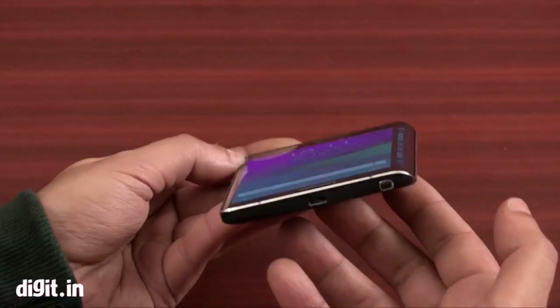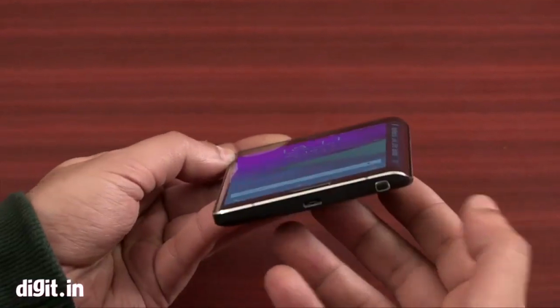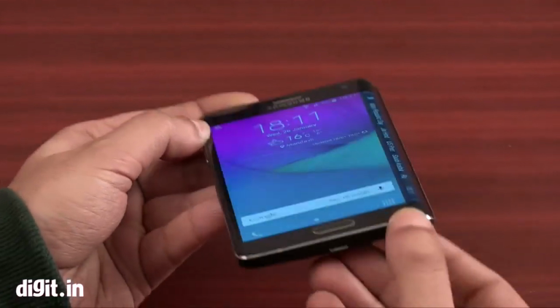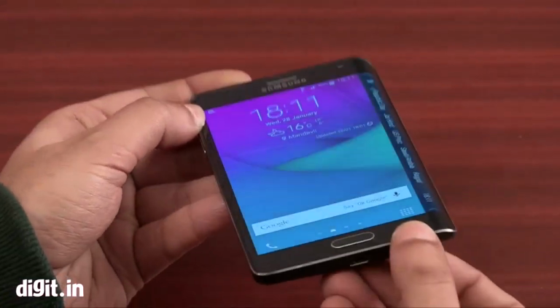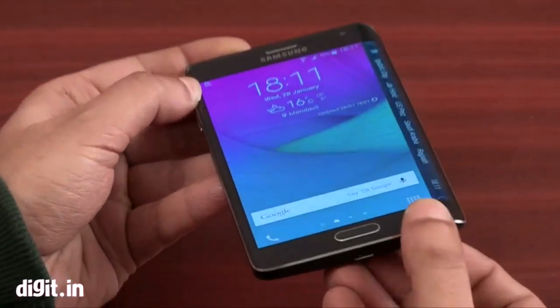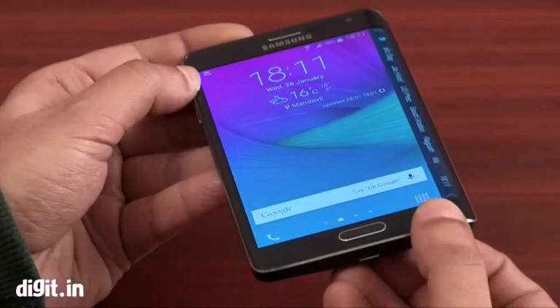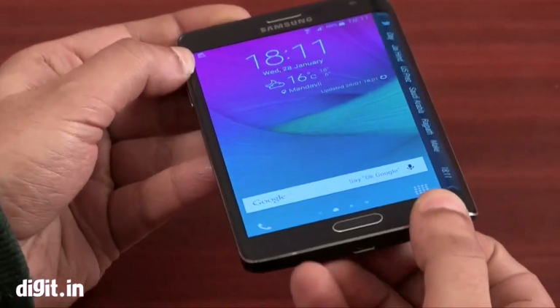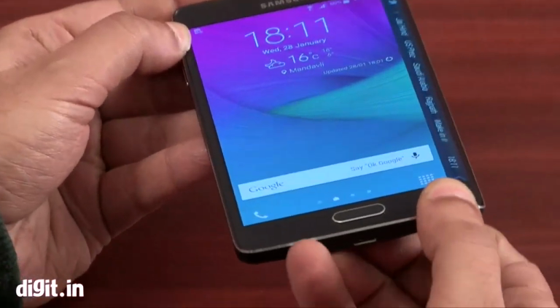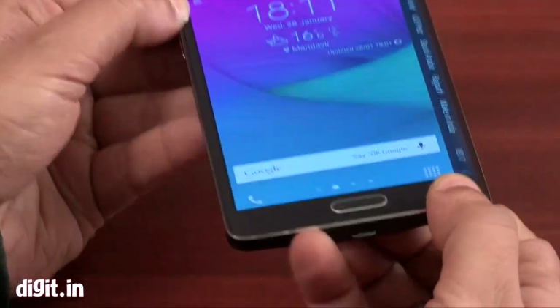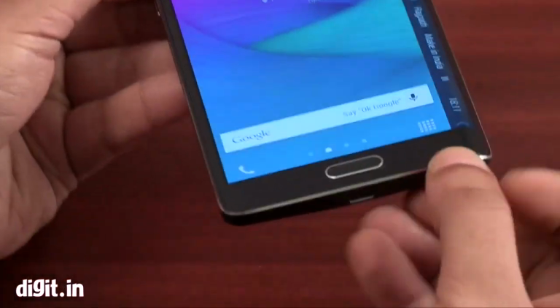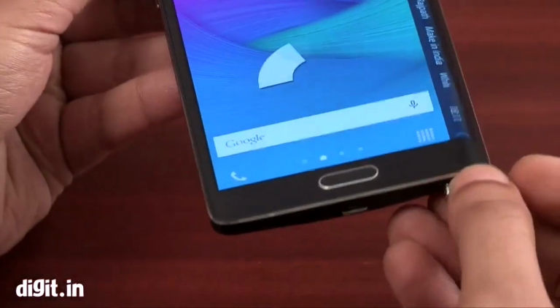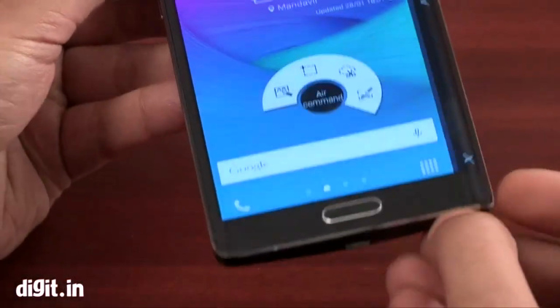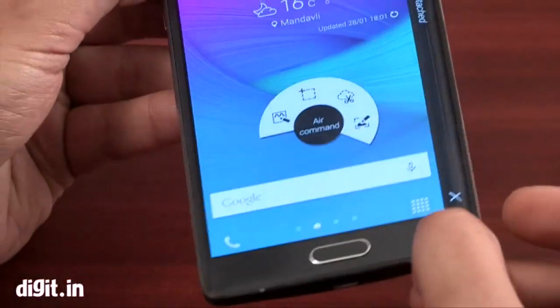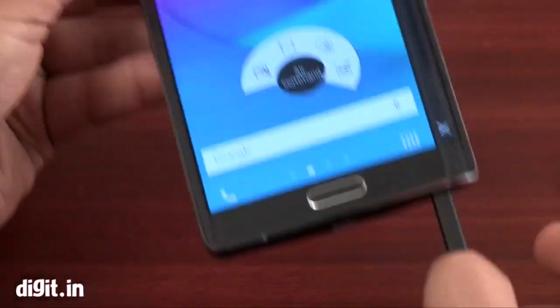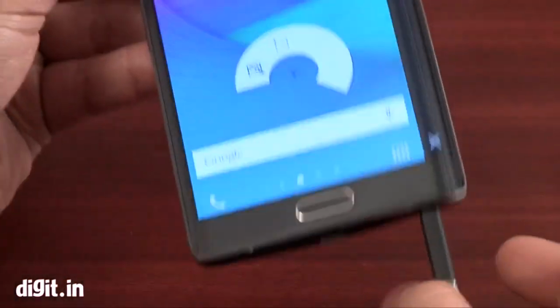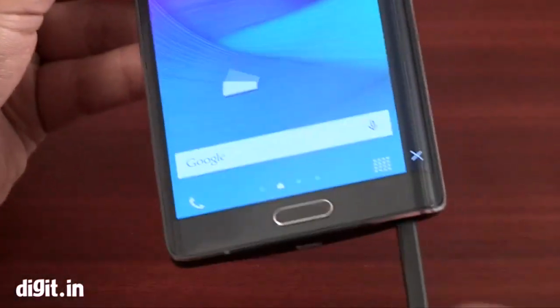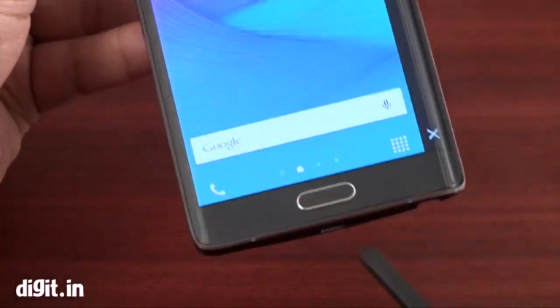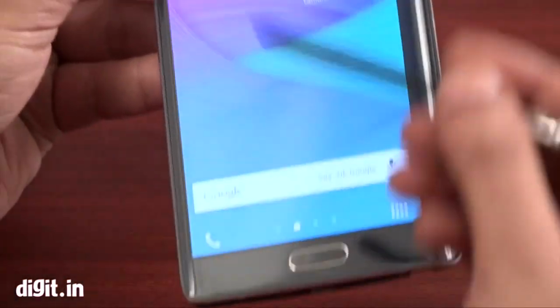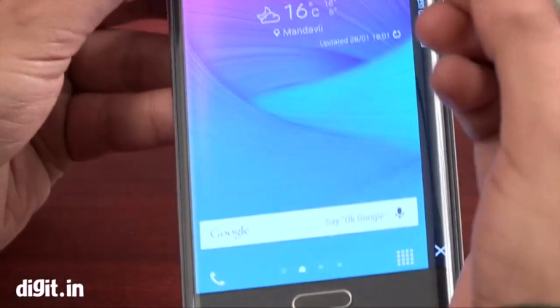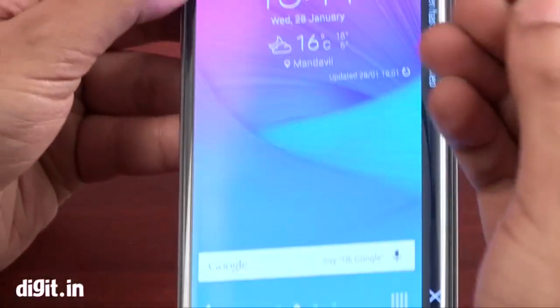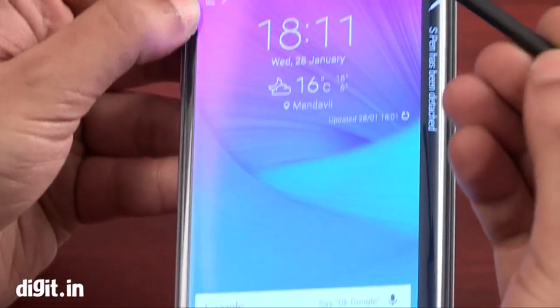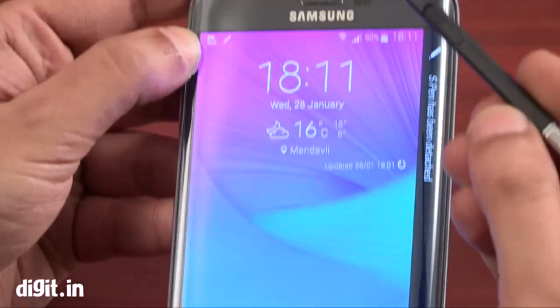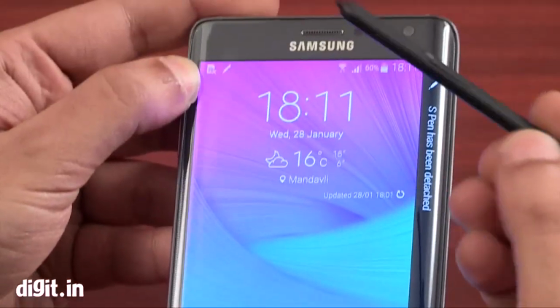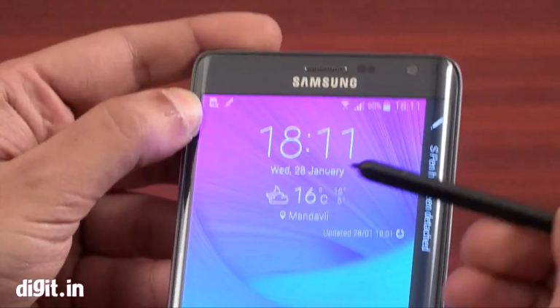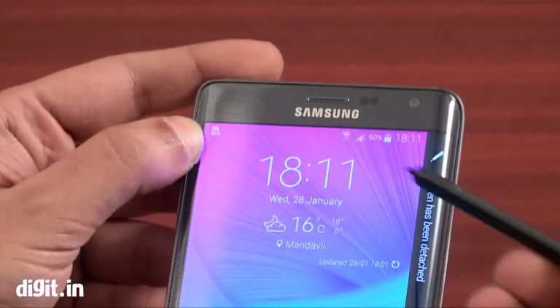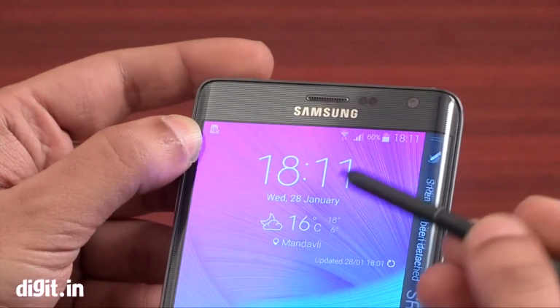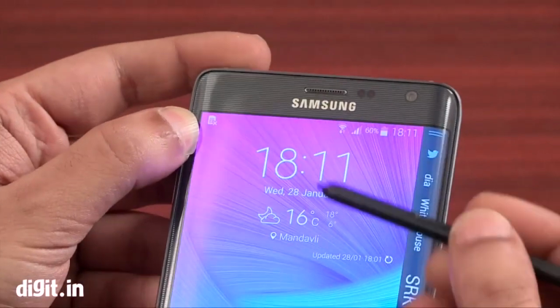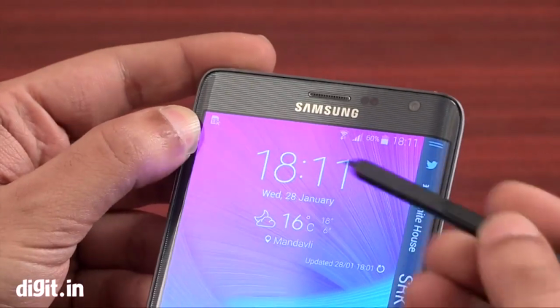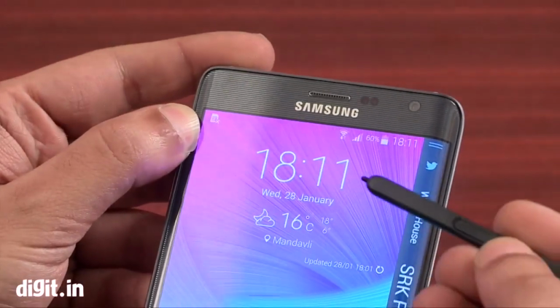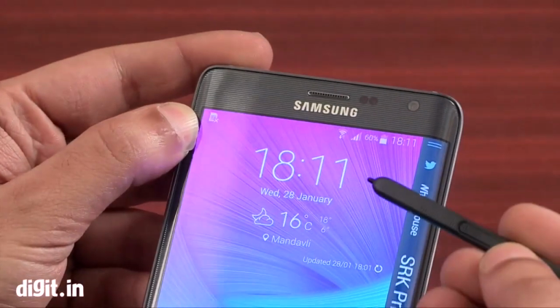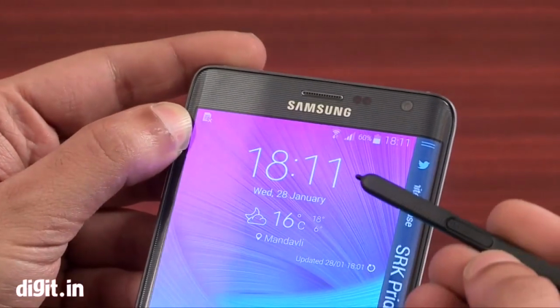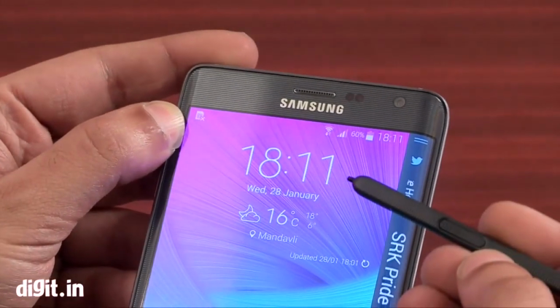You also get the S Pen, which was available on the original Note 4 and functions exactly like that.